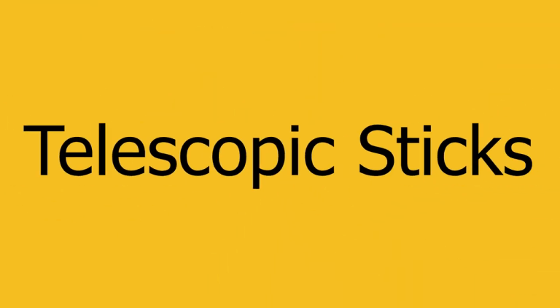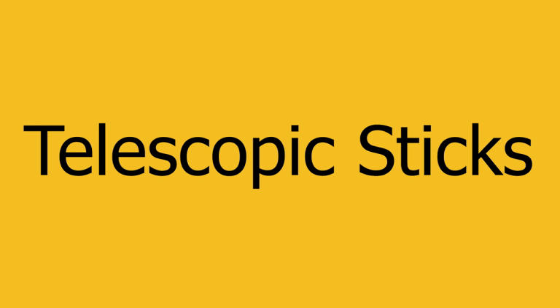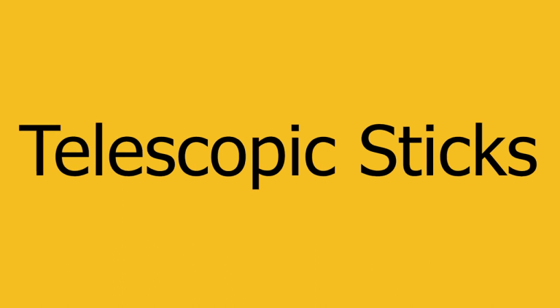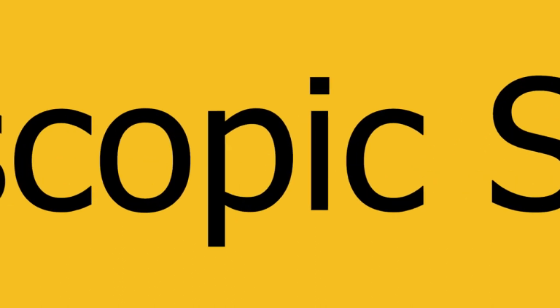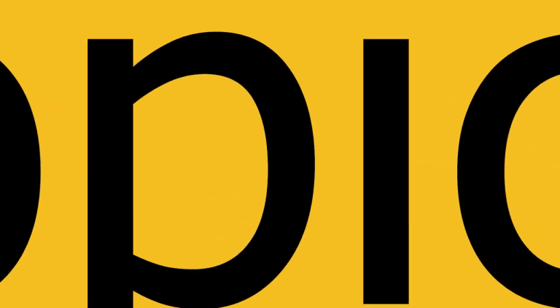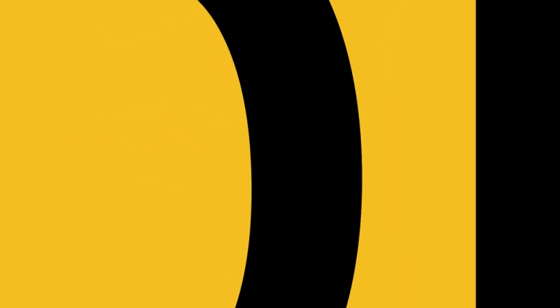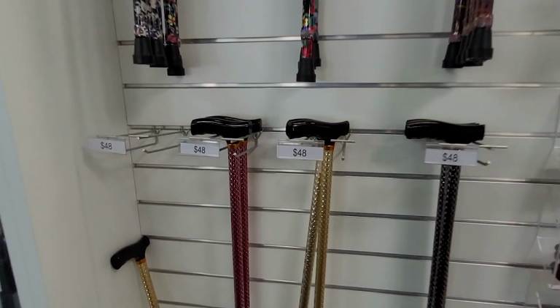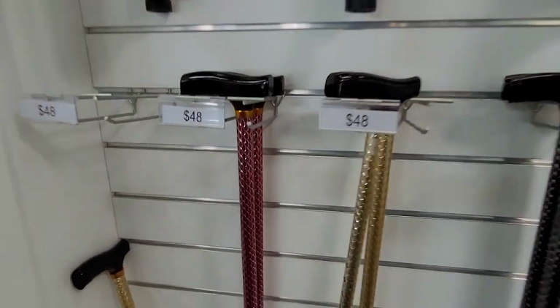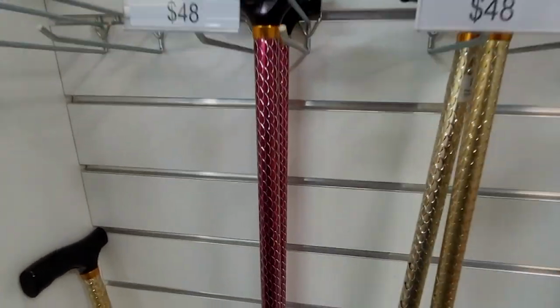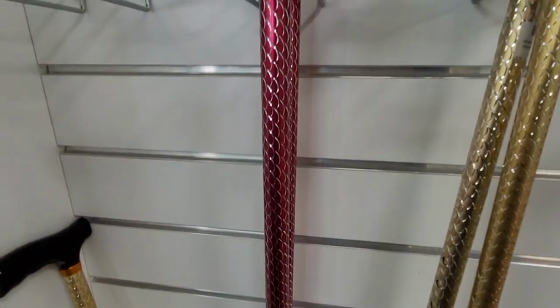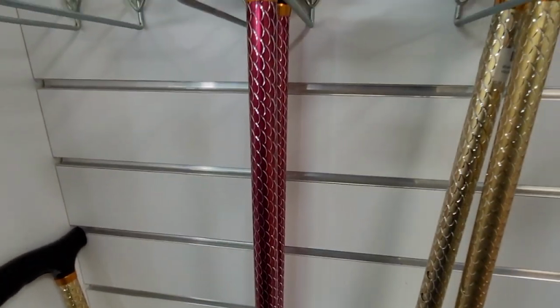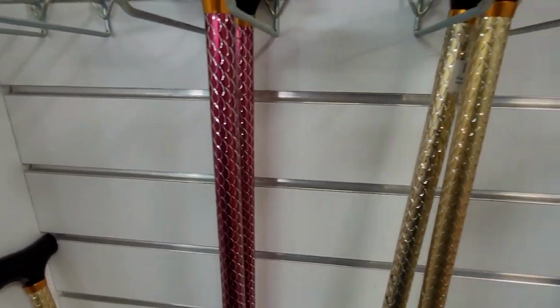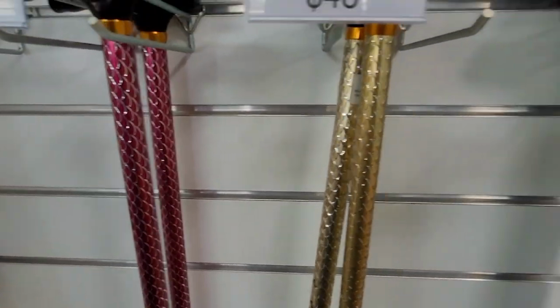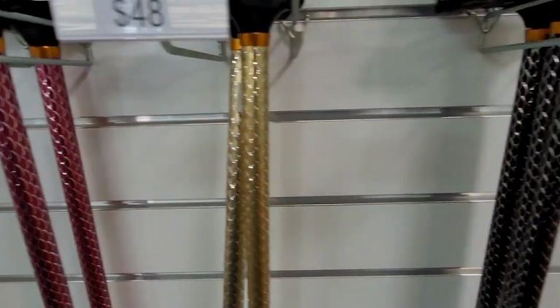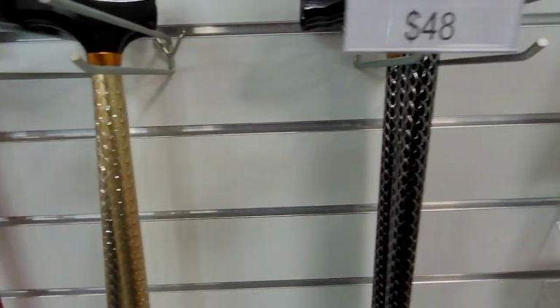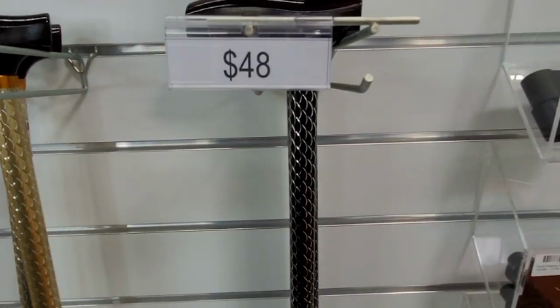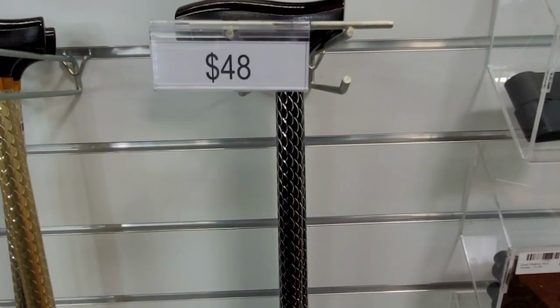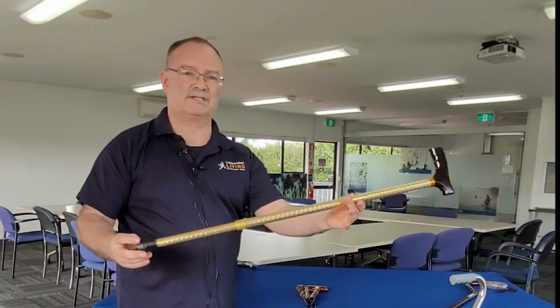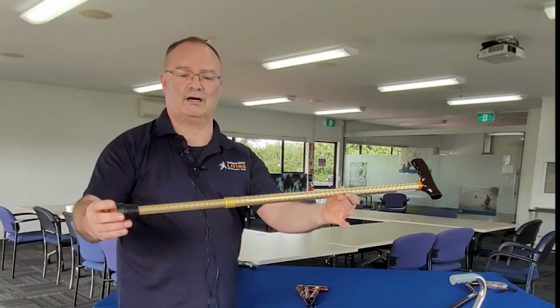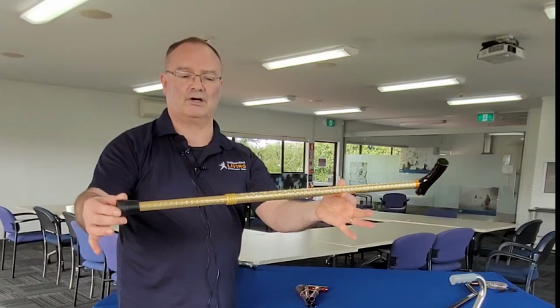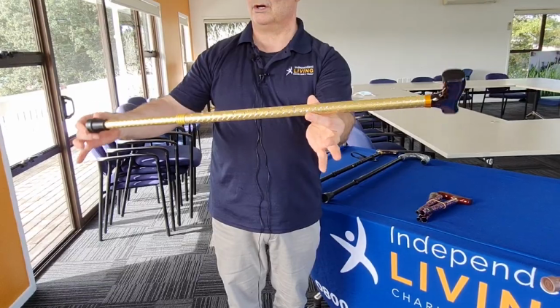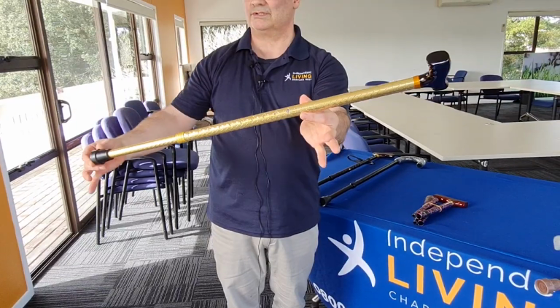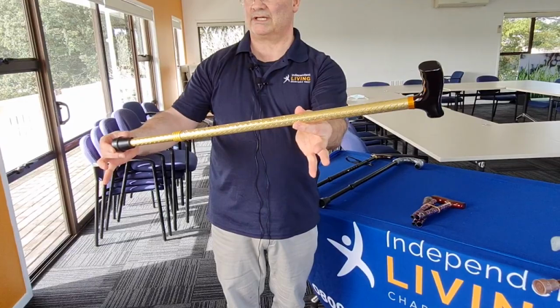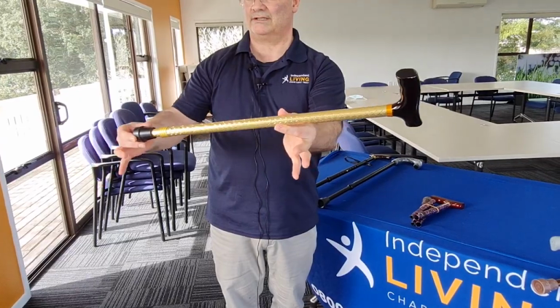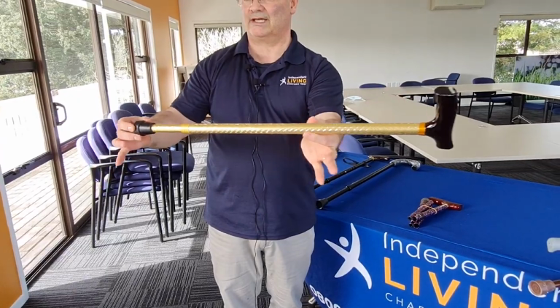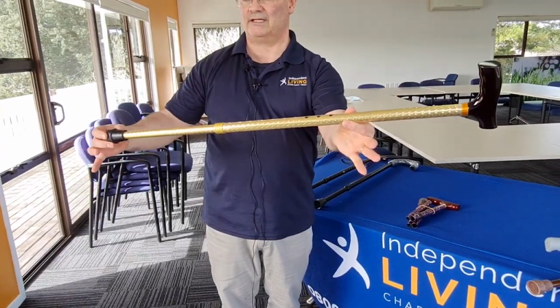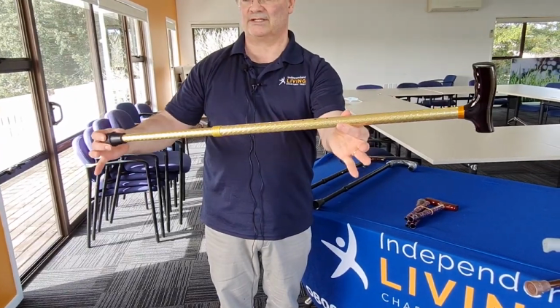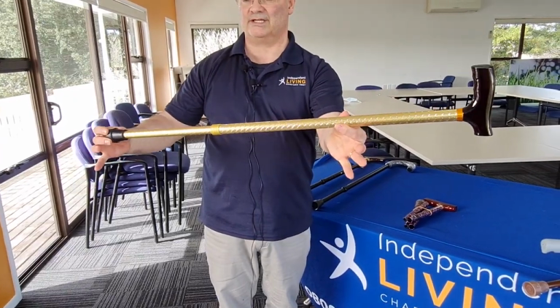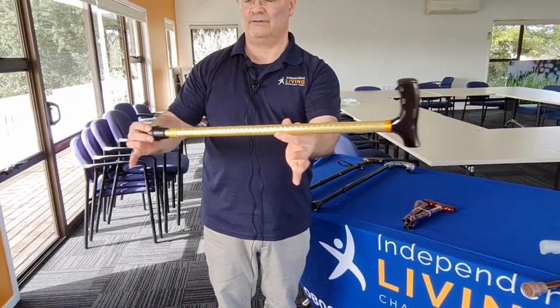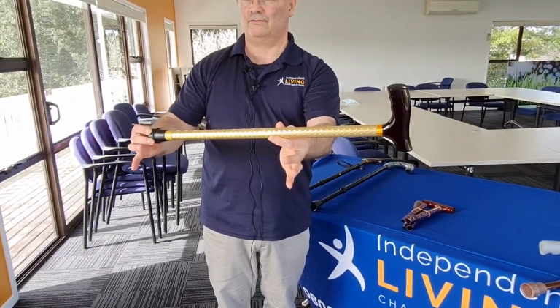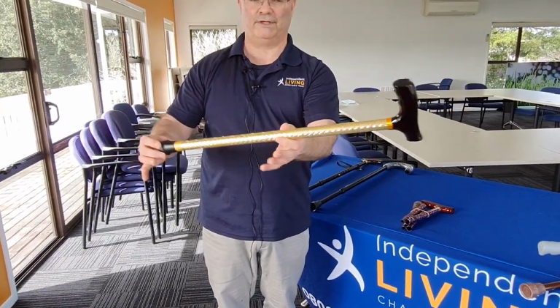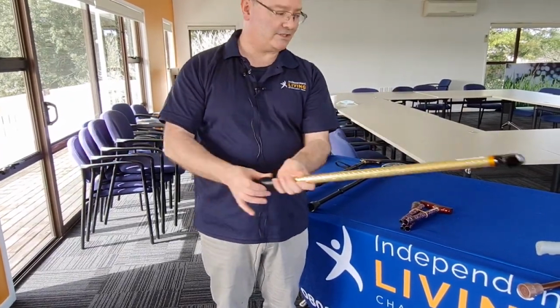Just to show you, our telescopic sticks come in all sorts of different colors — this is our golden stick — and again as you can see, fully adjustable.